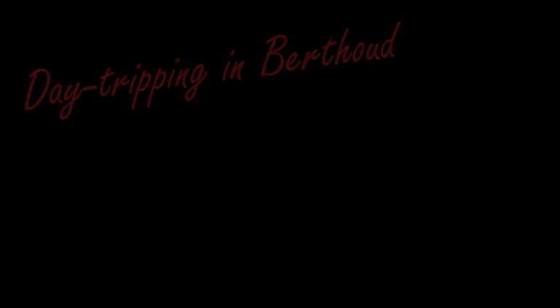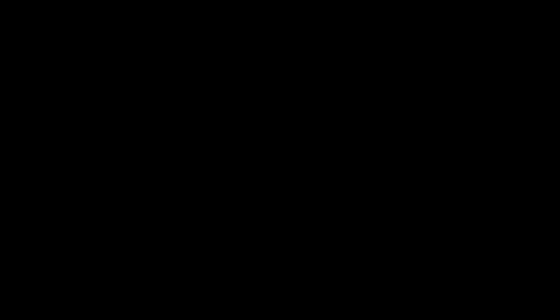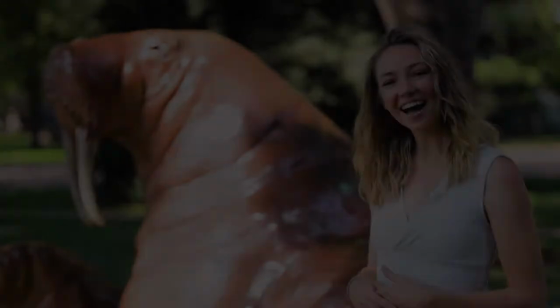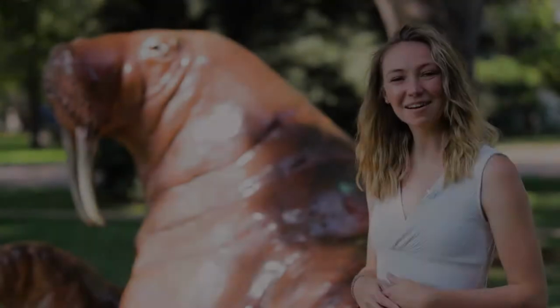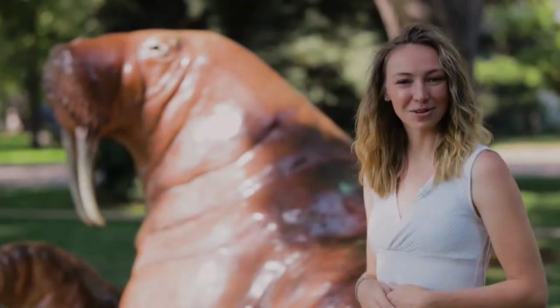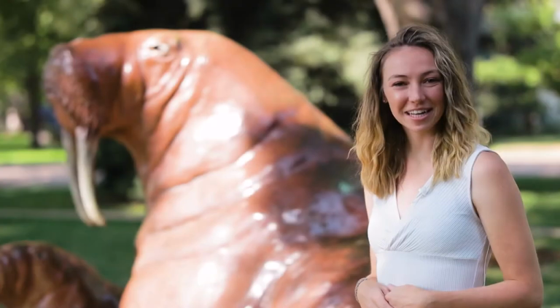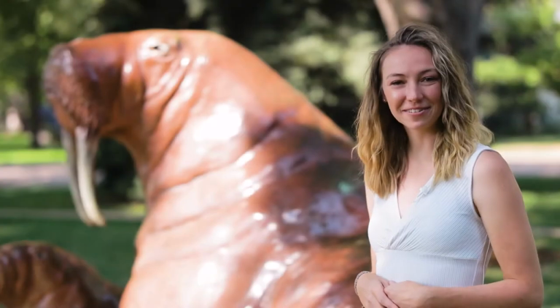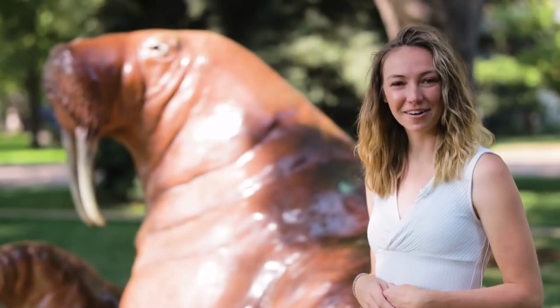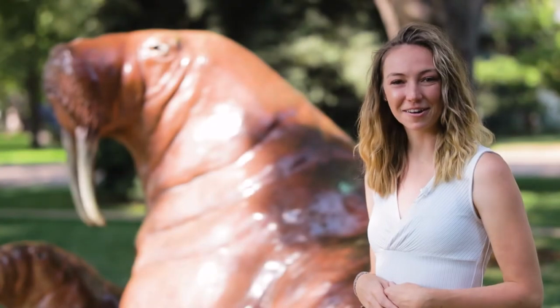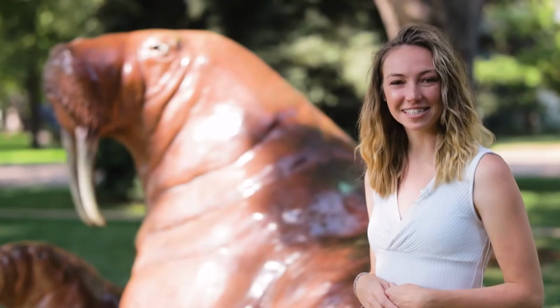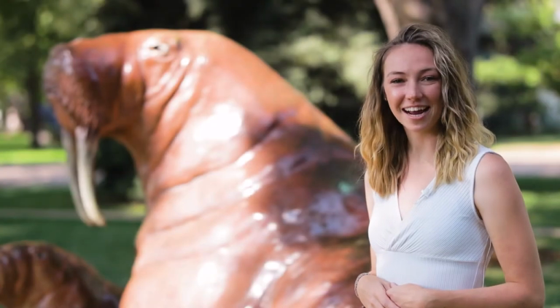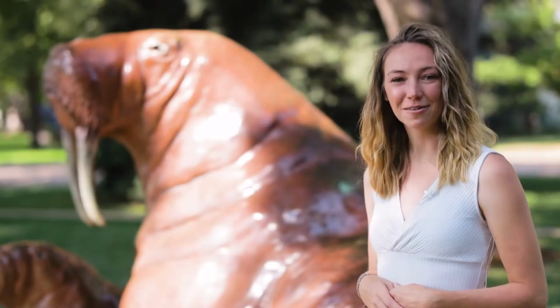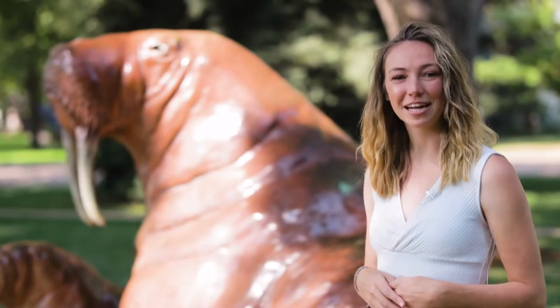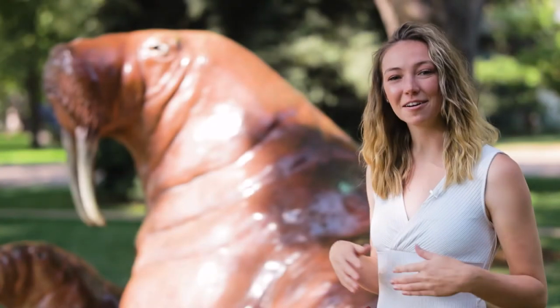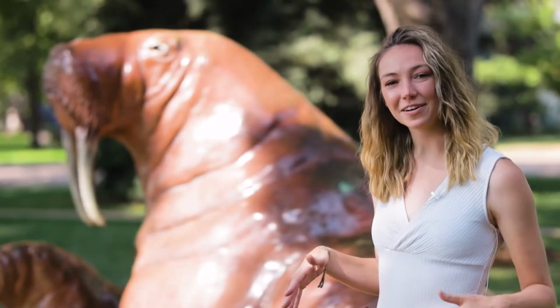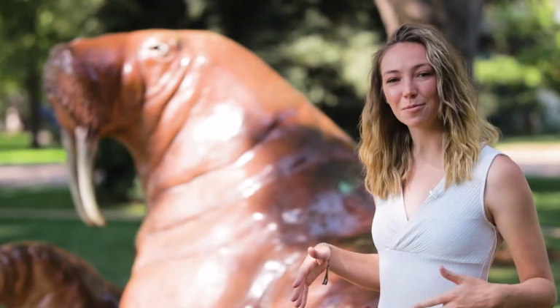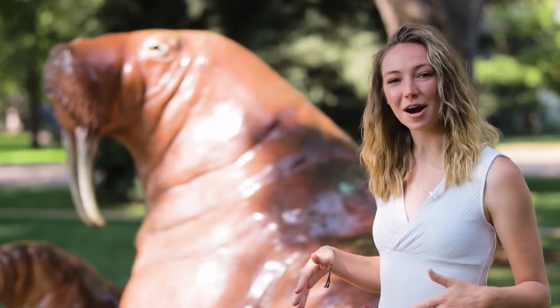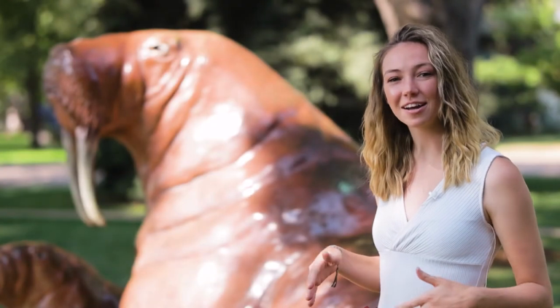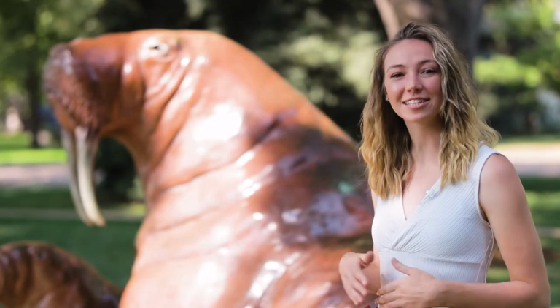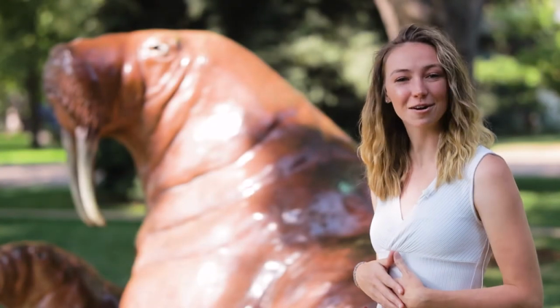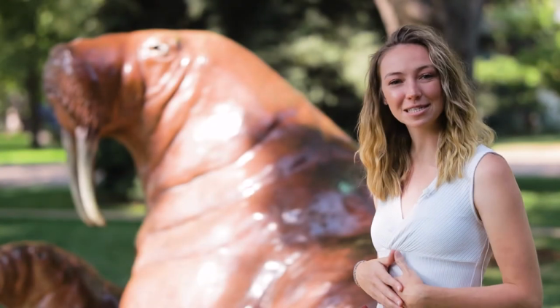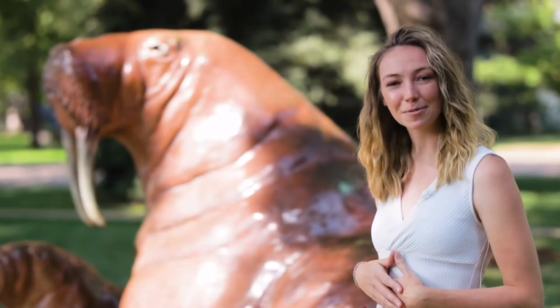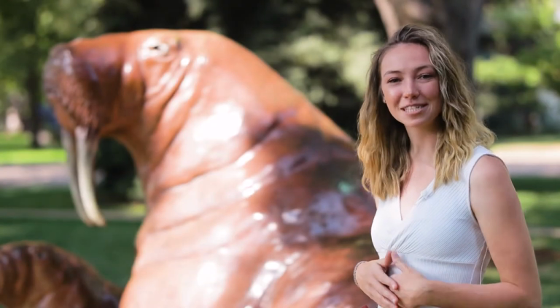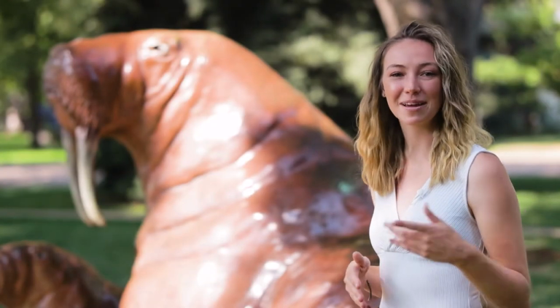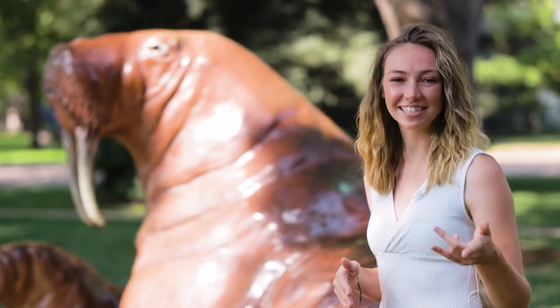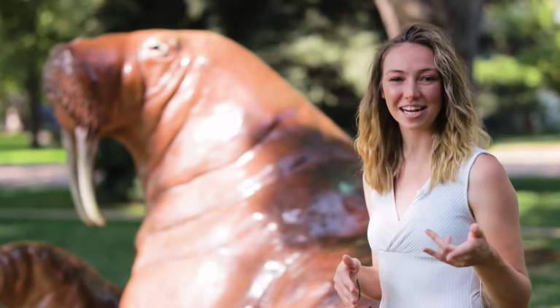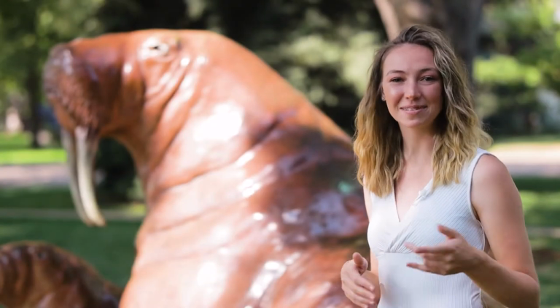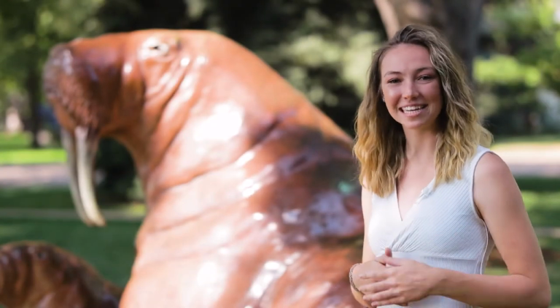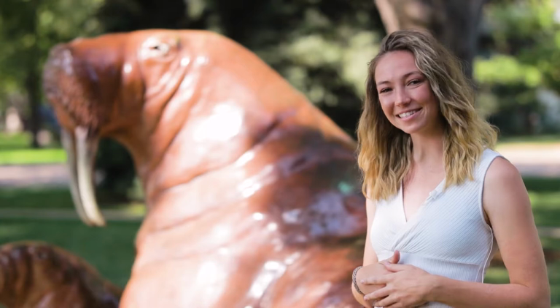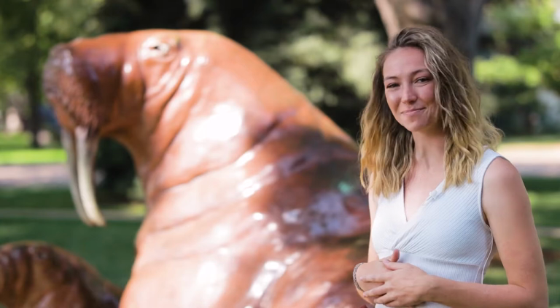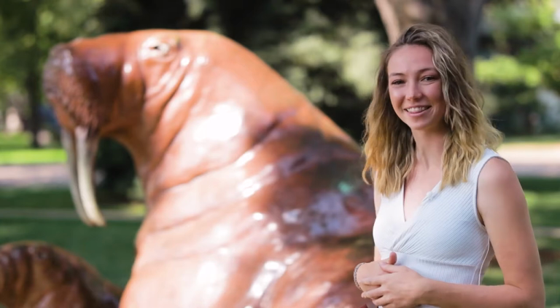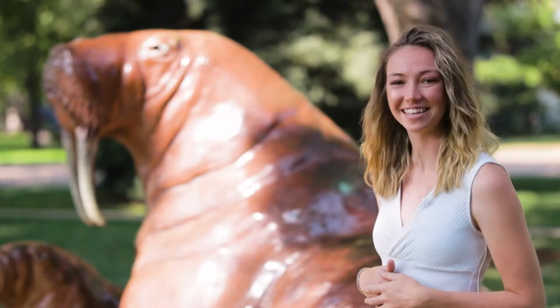Hi, I'm Jordan with NoCoStyle. We're here in Fickle Park. Let's go explore some hidden gems in downtown Berthoud.